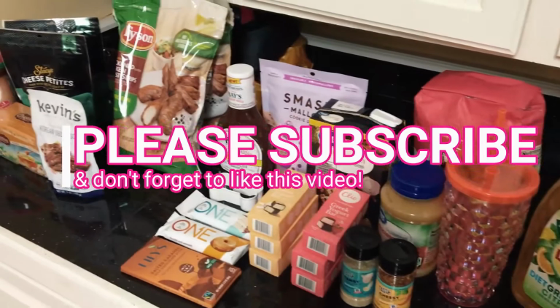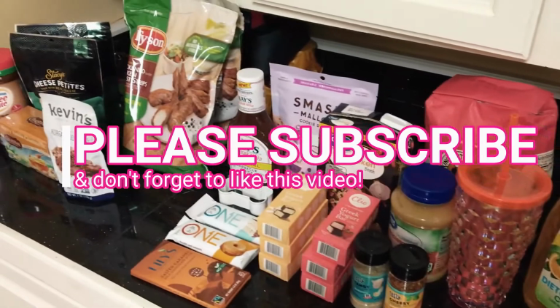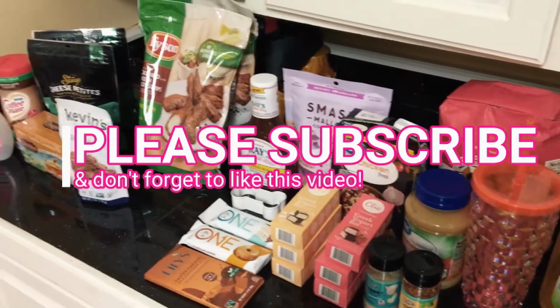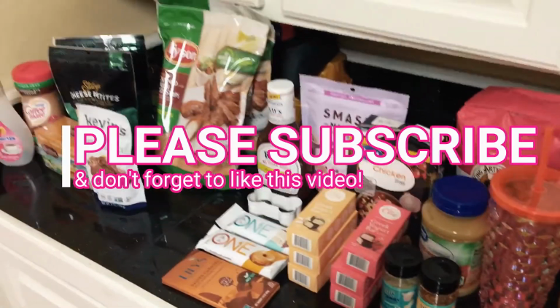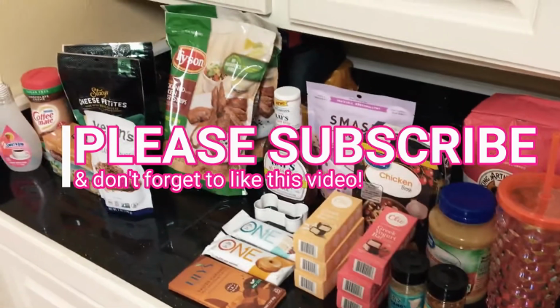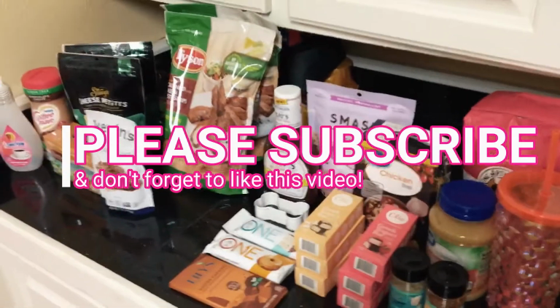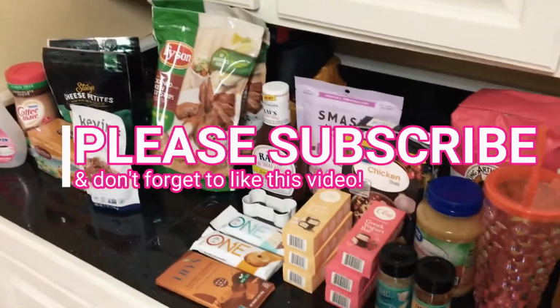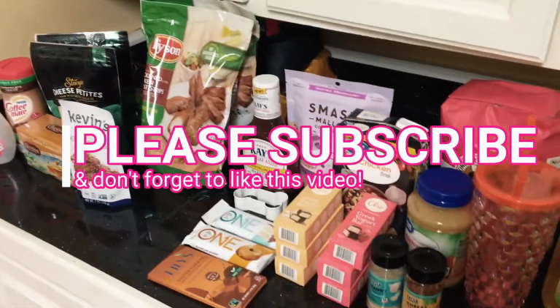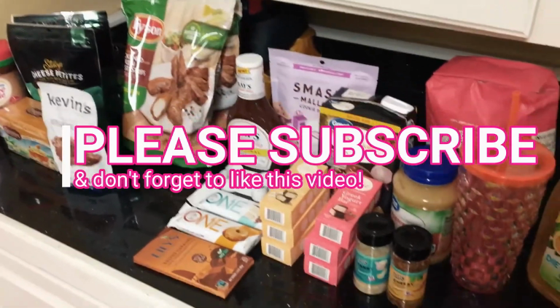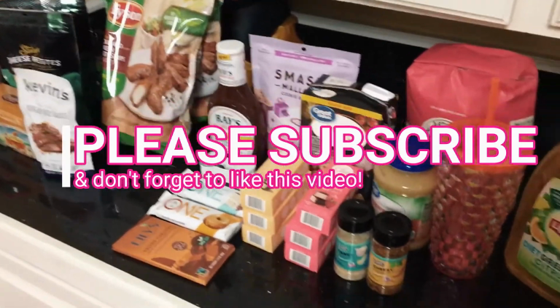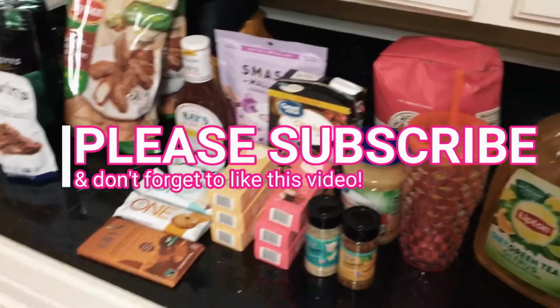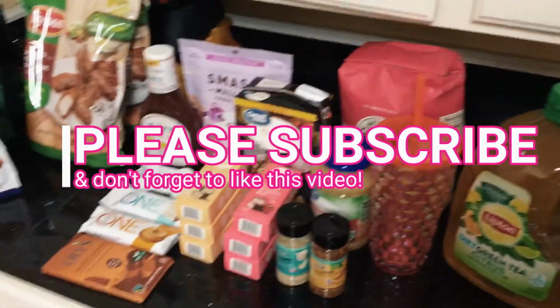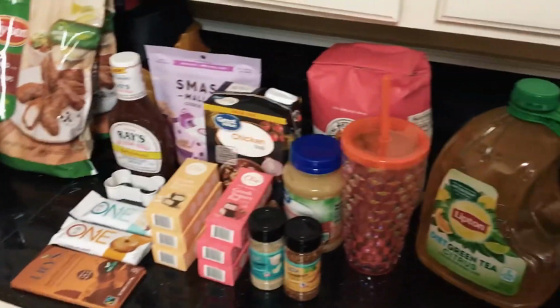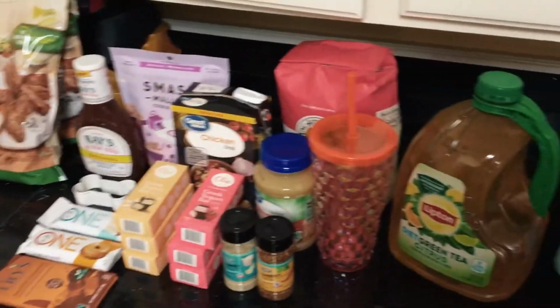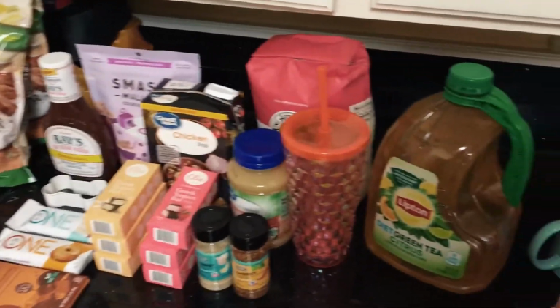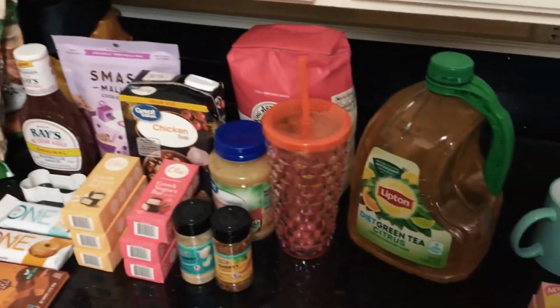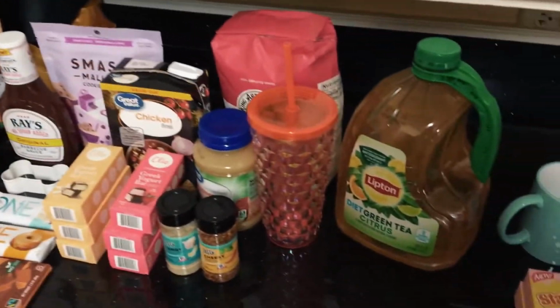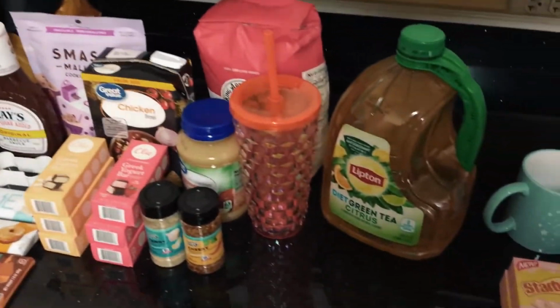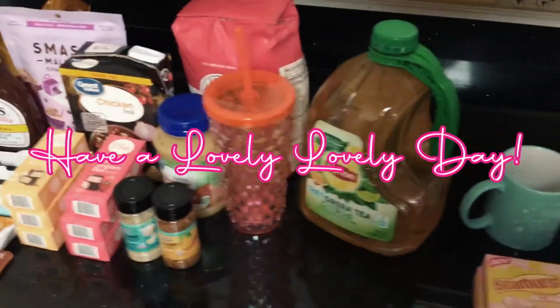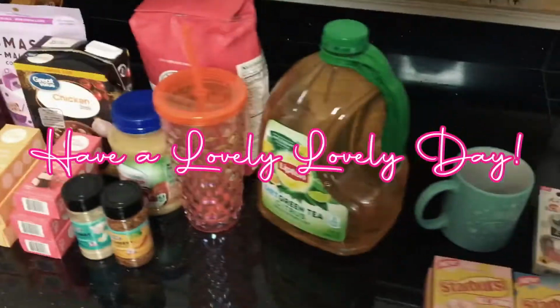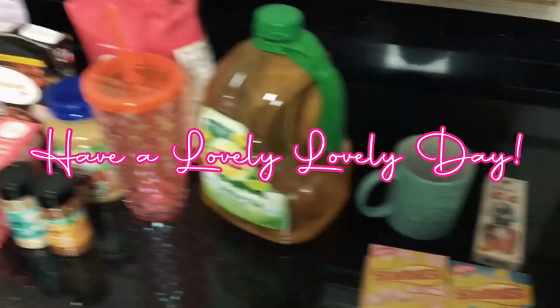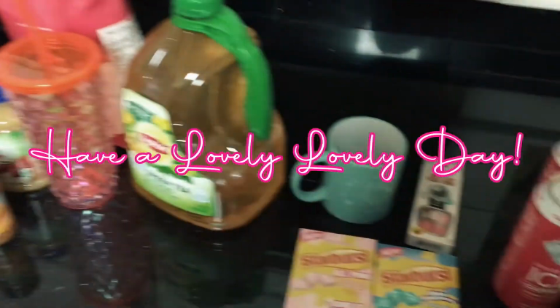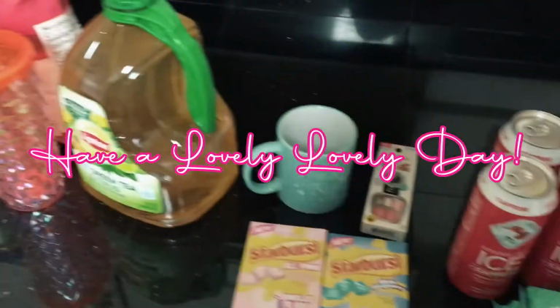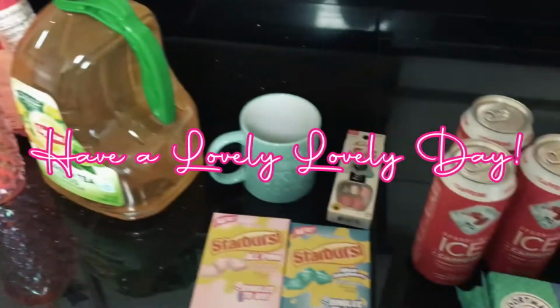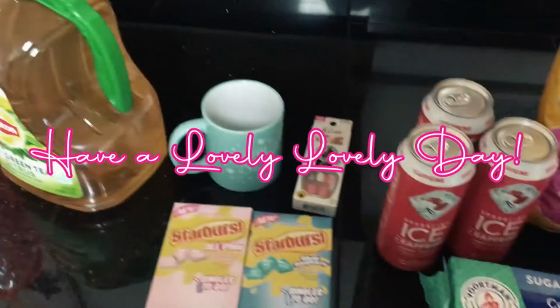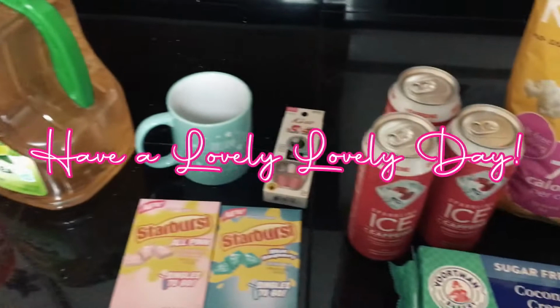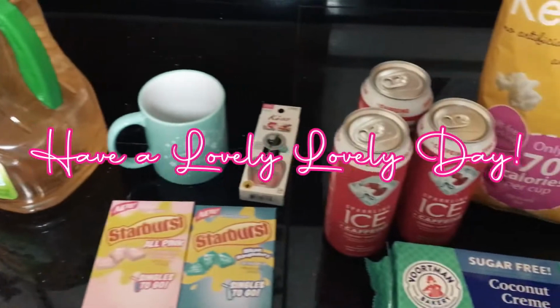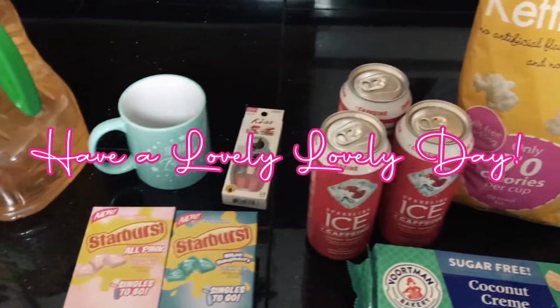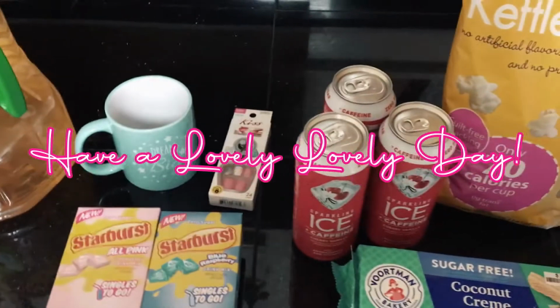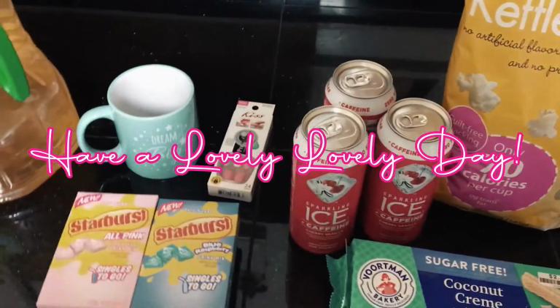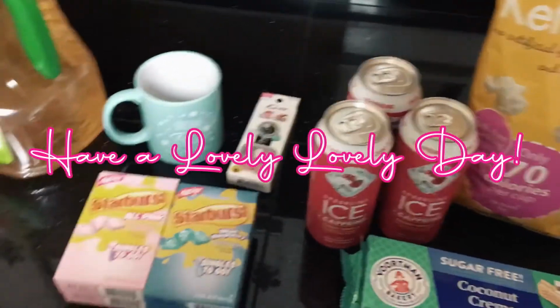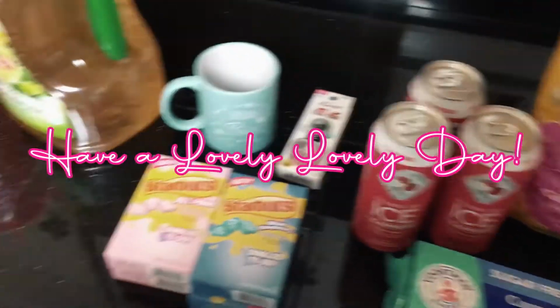Make sure you stay tuned because some of these things might be in a future giveaway — we'll see!